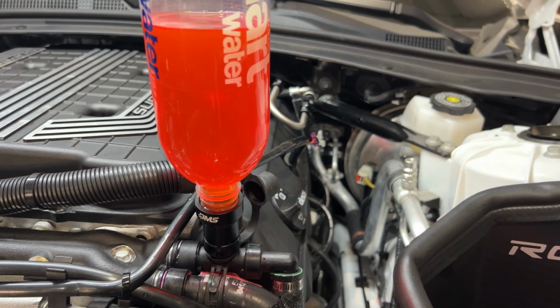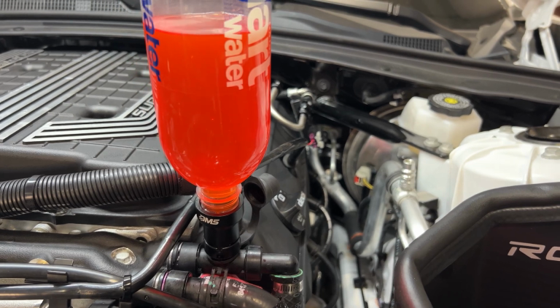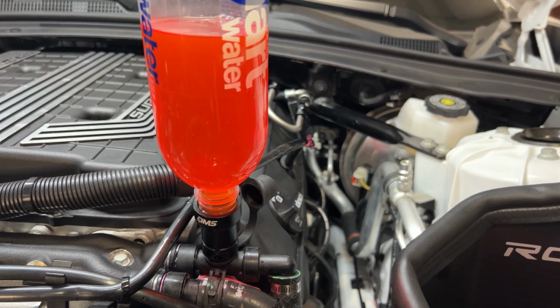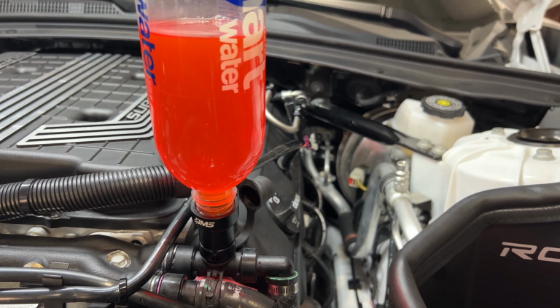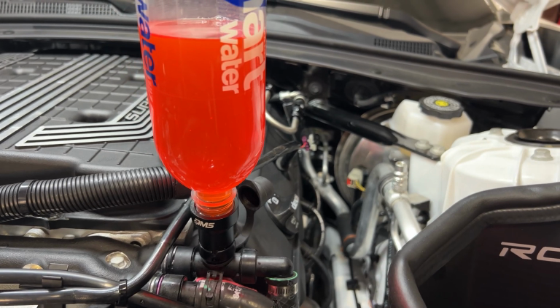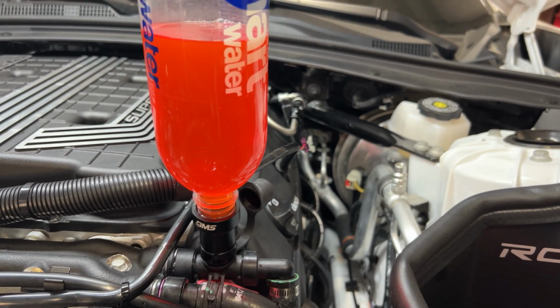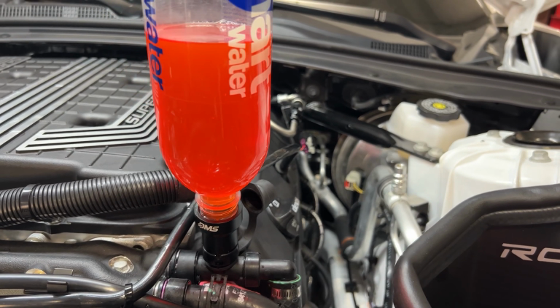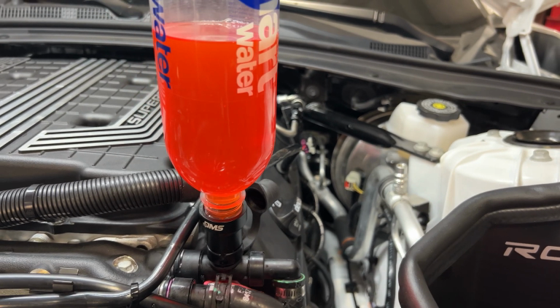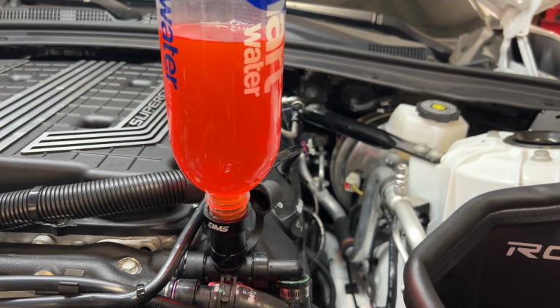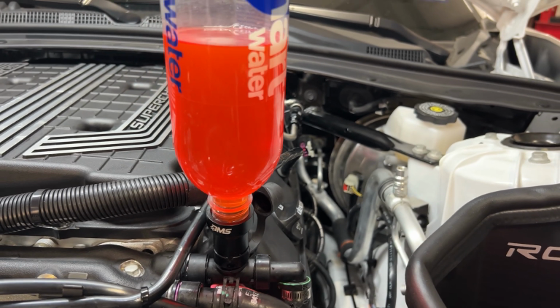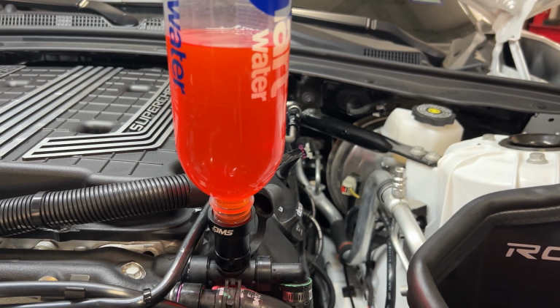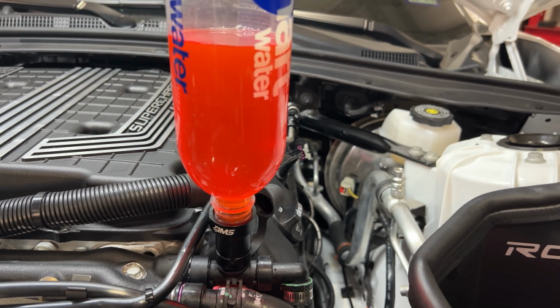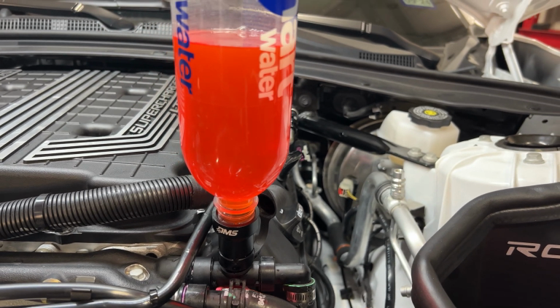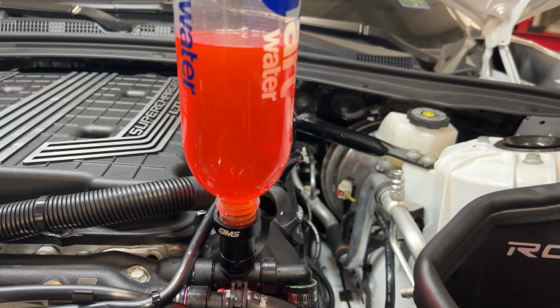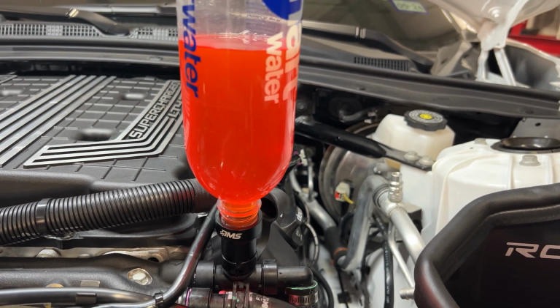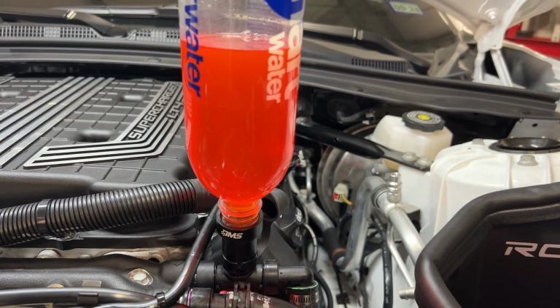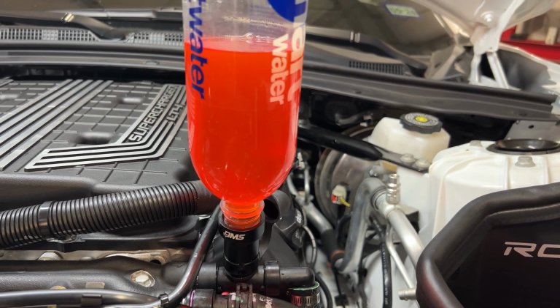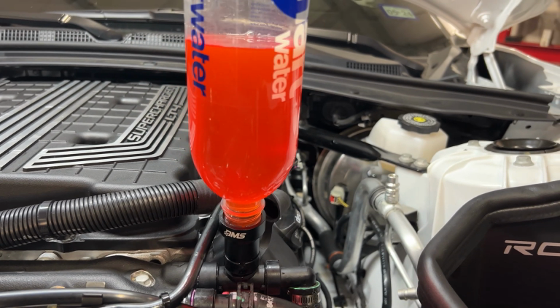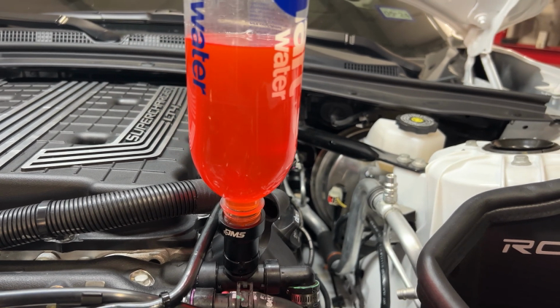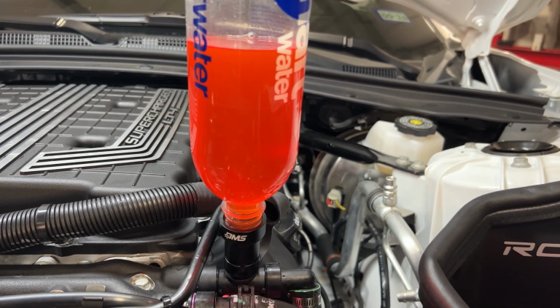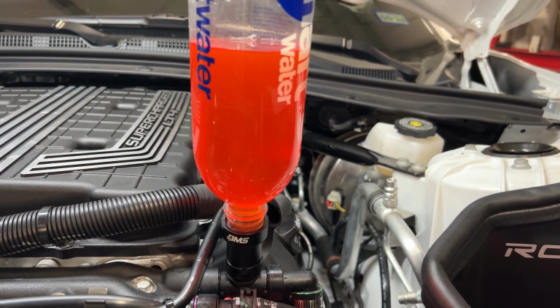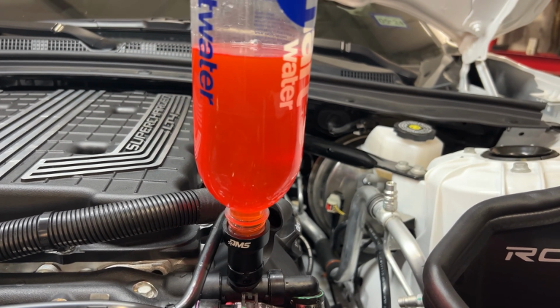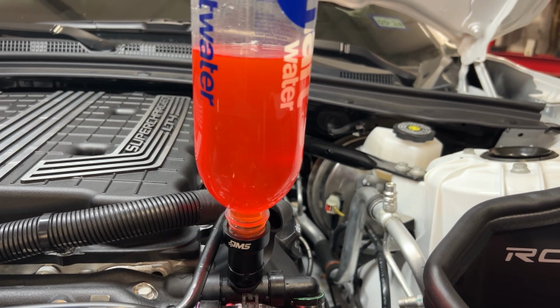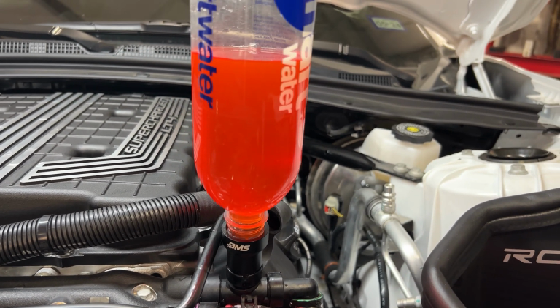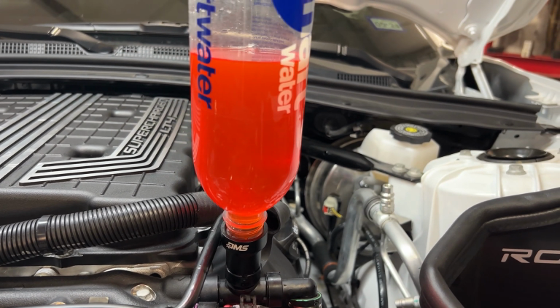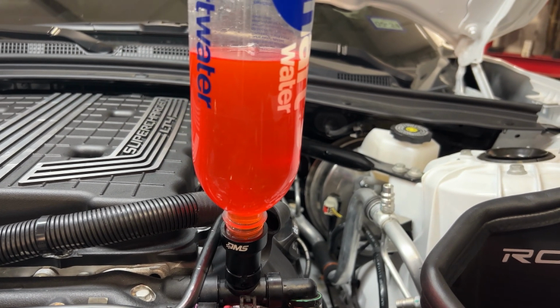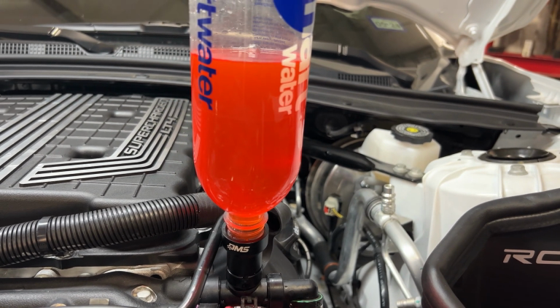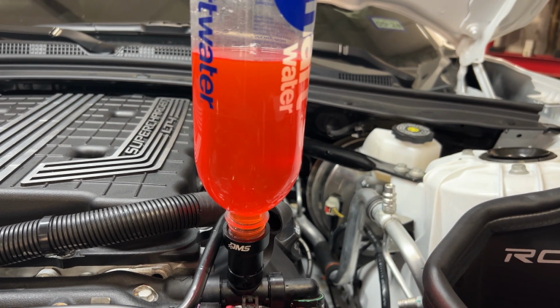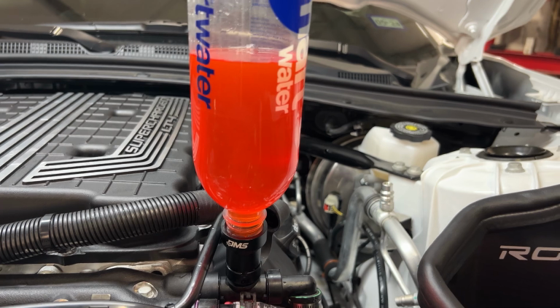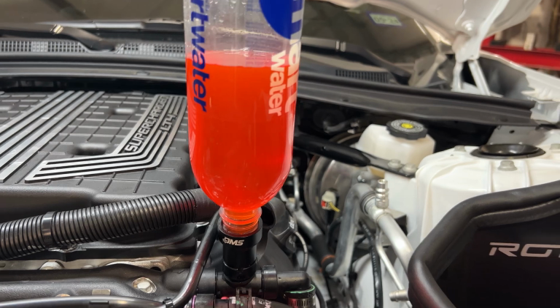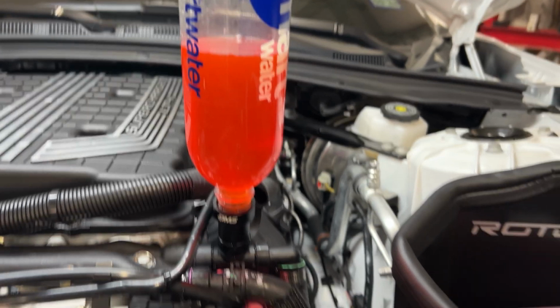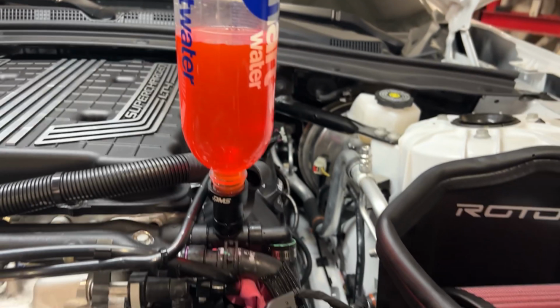Once you stop seeing large bubbles, the job is done. You can remove the tool and clean up any spilled coolant.